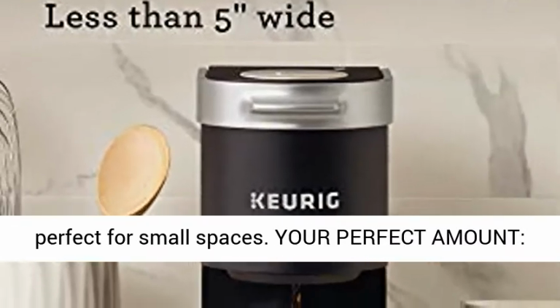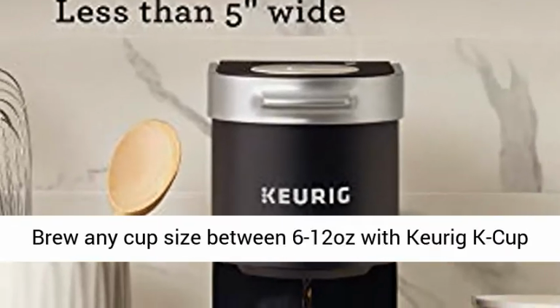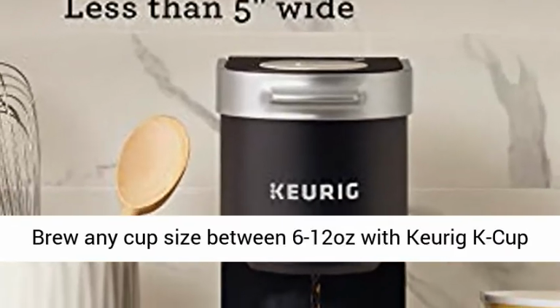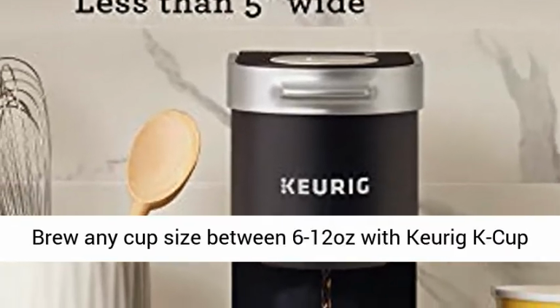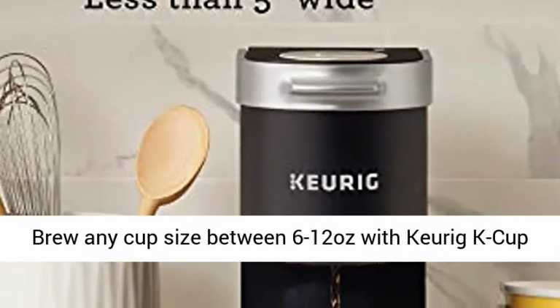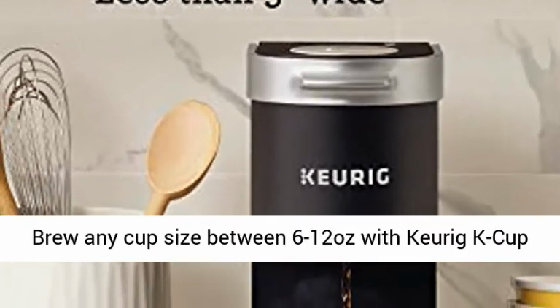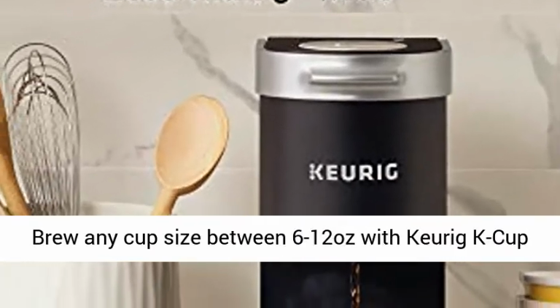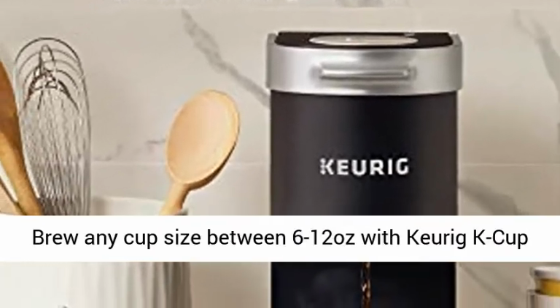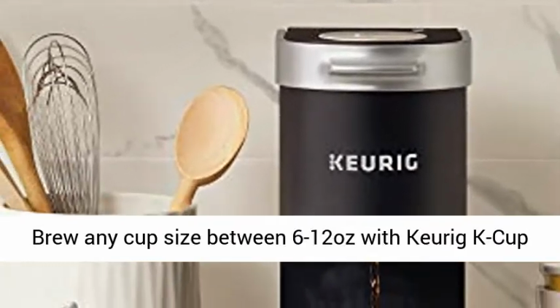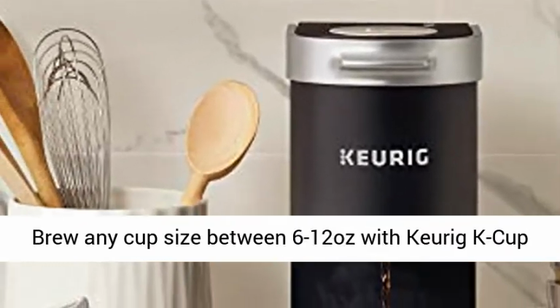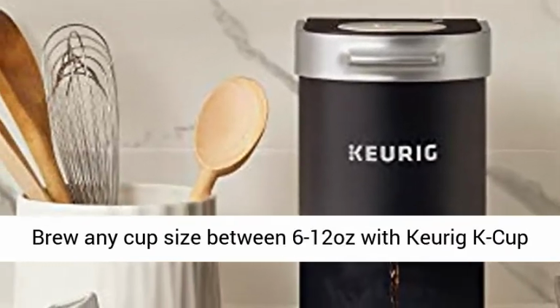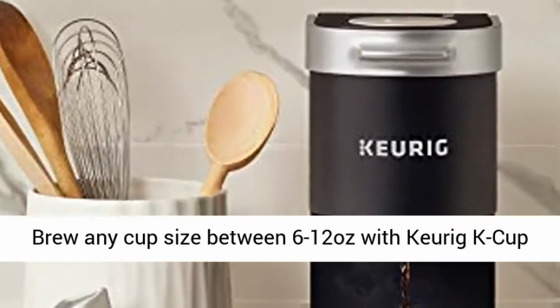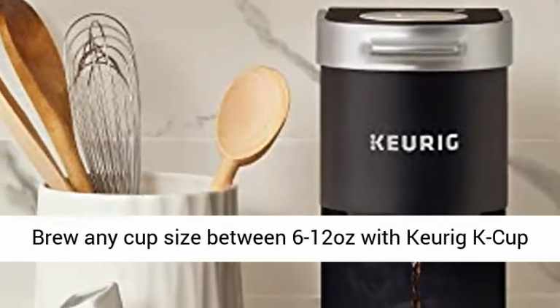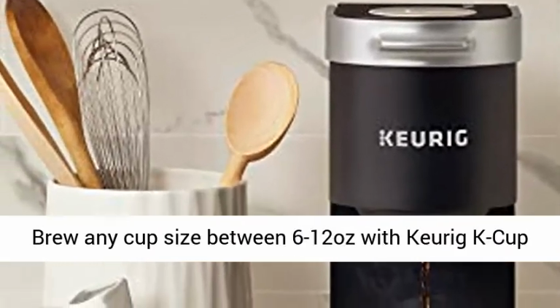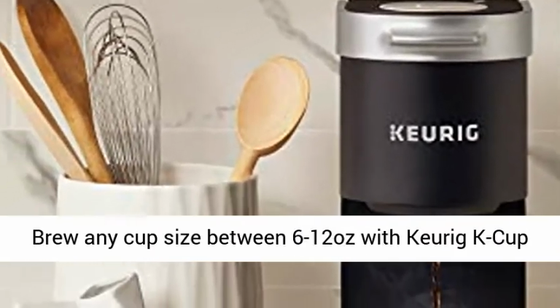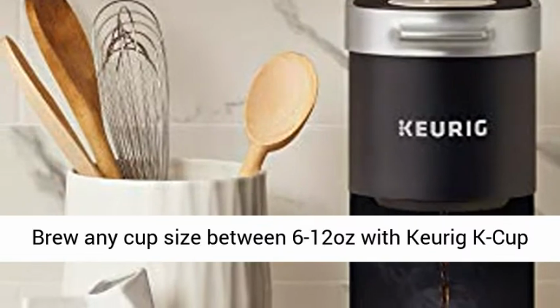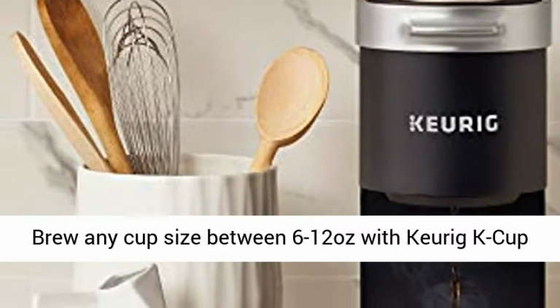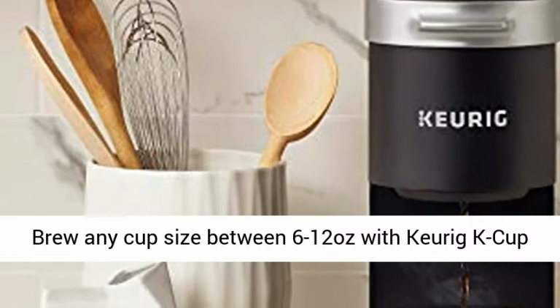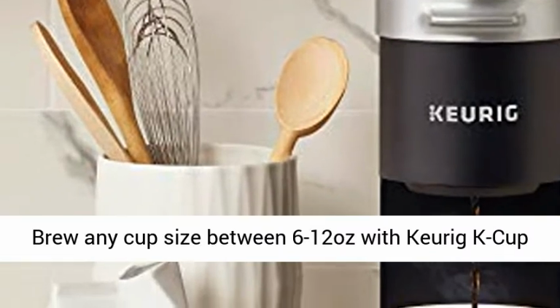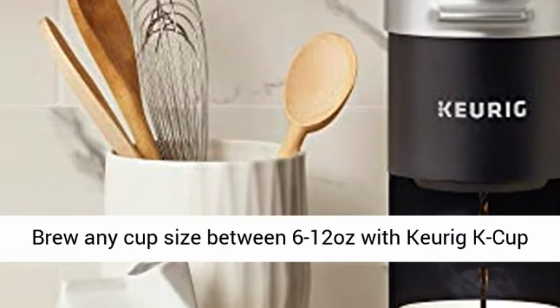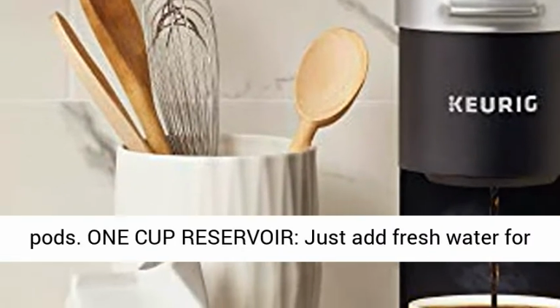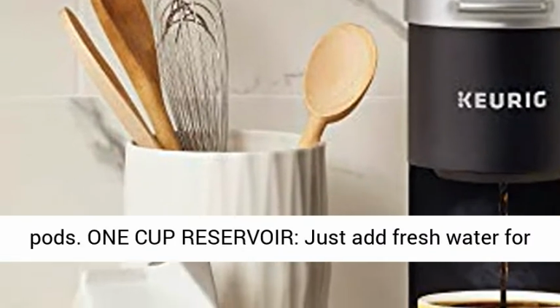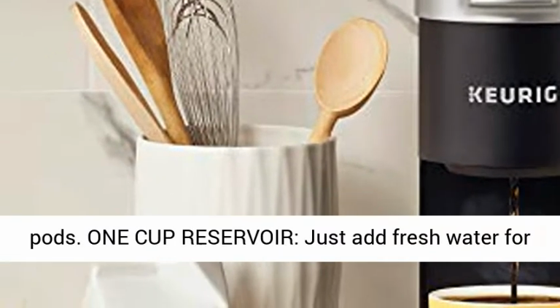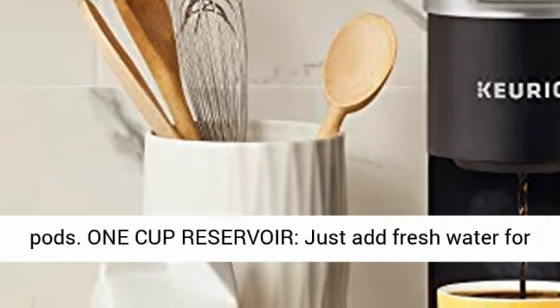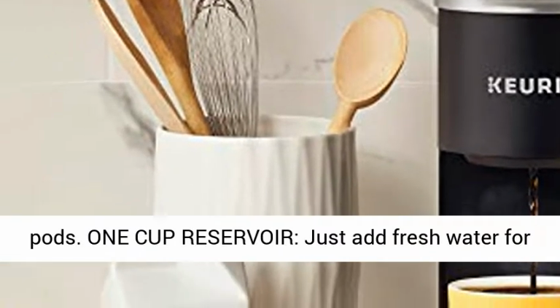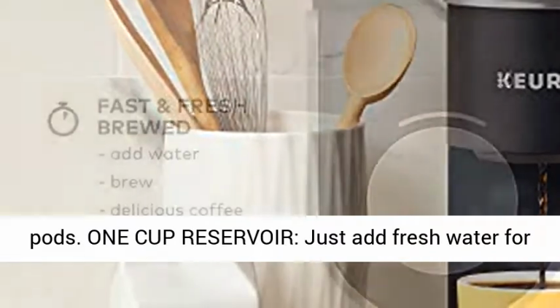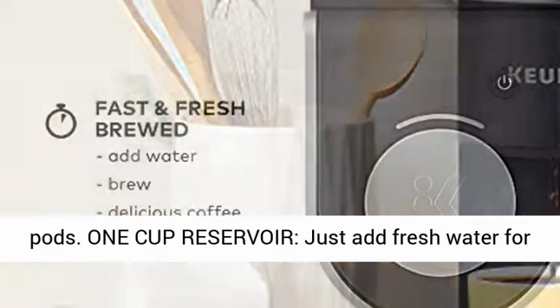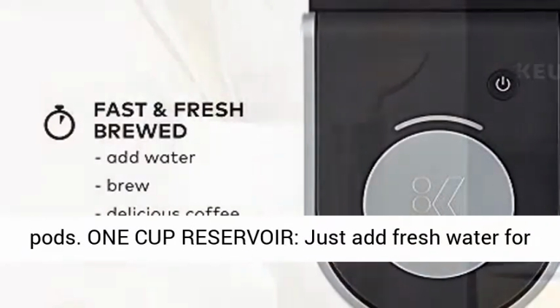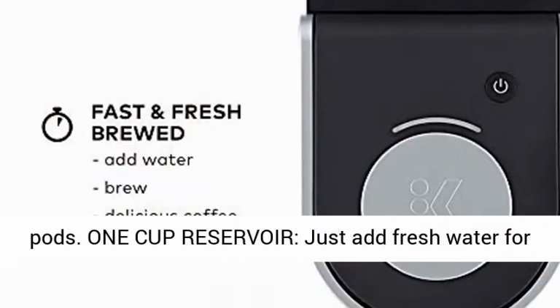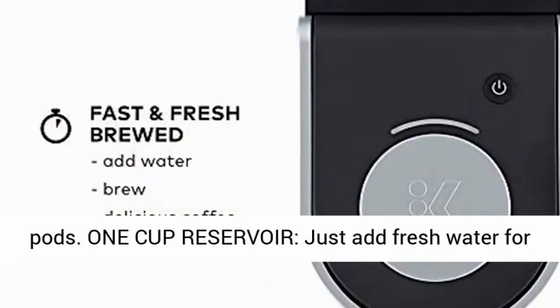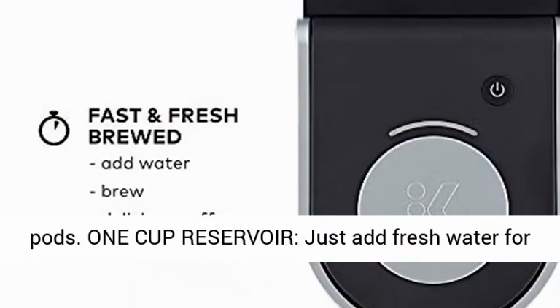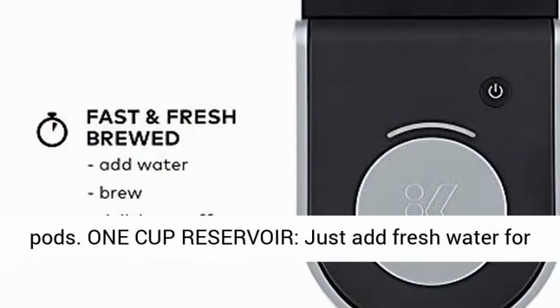Your perfect amount: brew any cup size between 6 to 12 oz with Keurig K-Cup Pods.